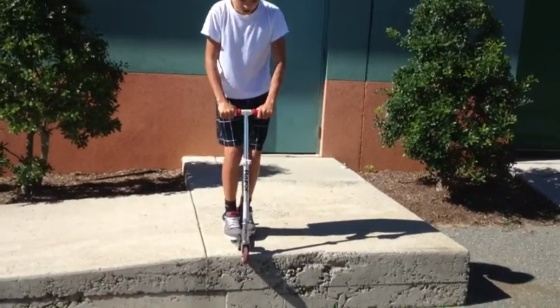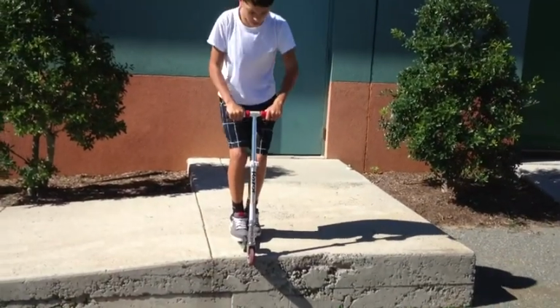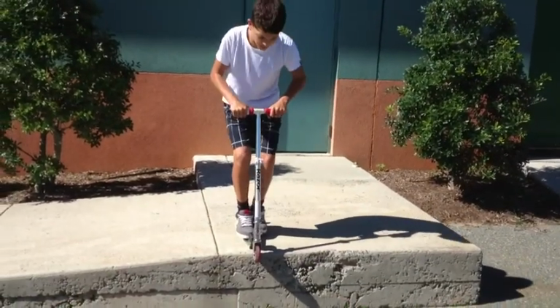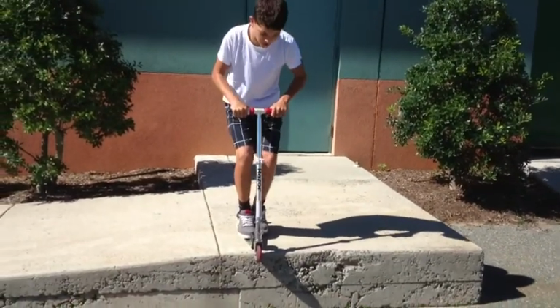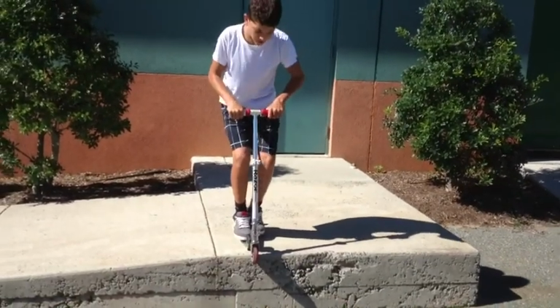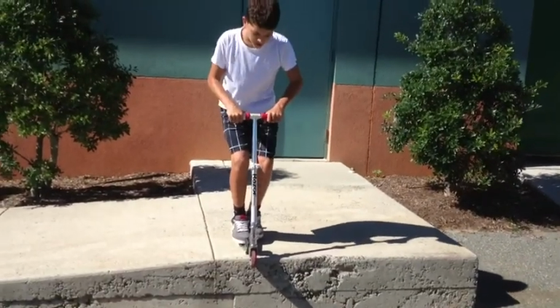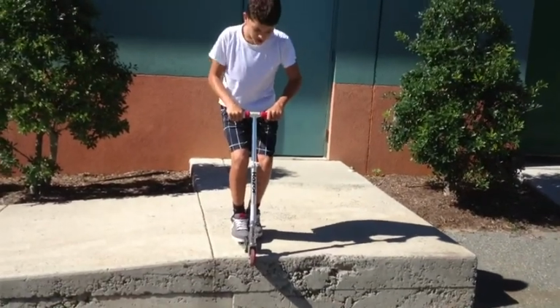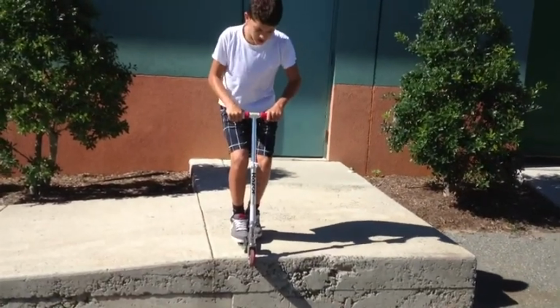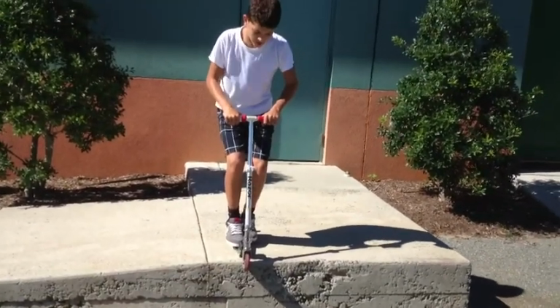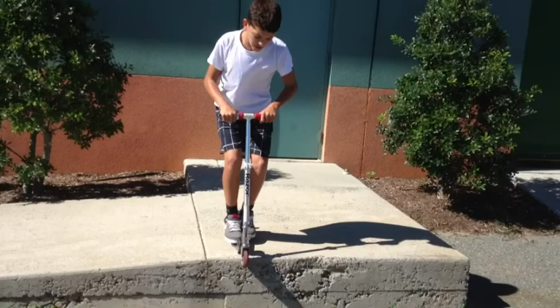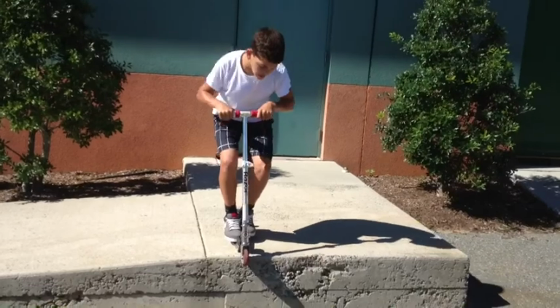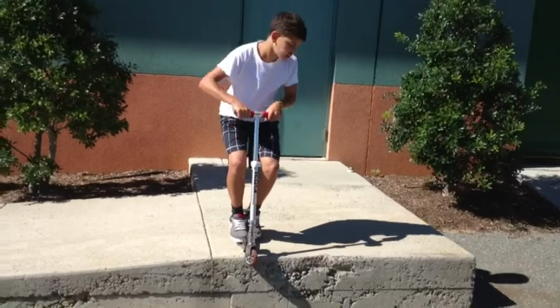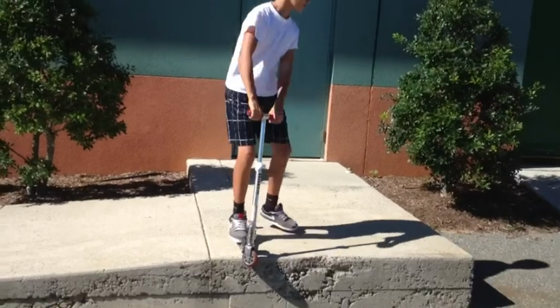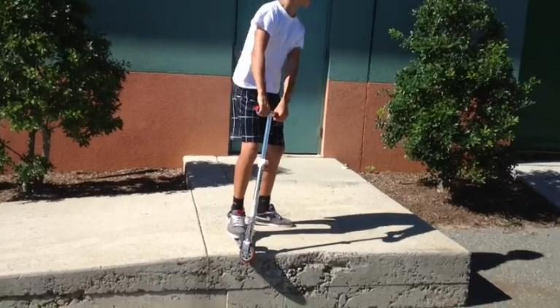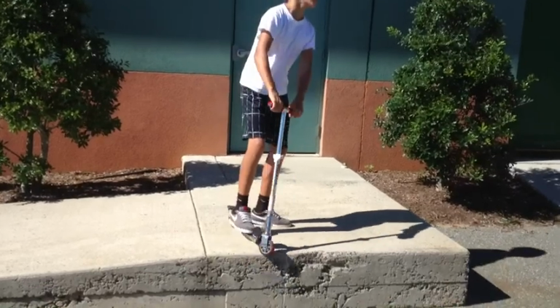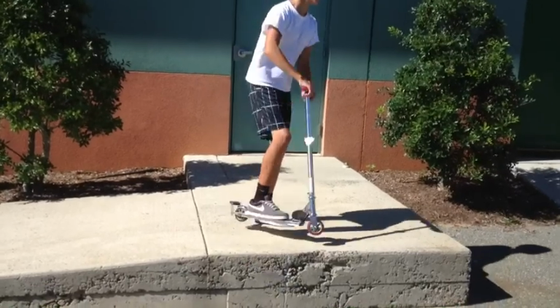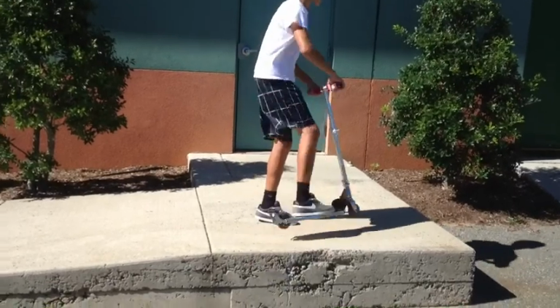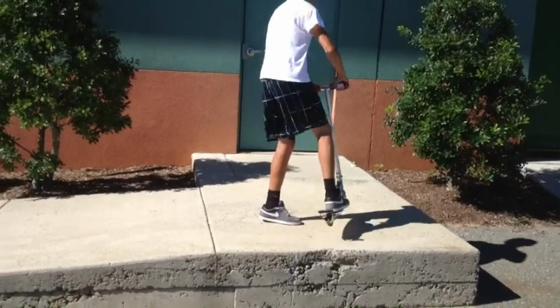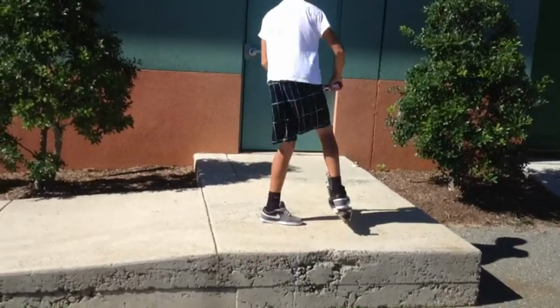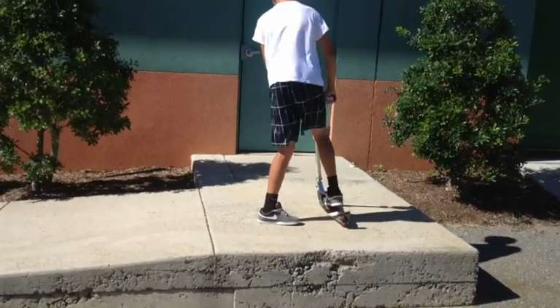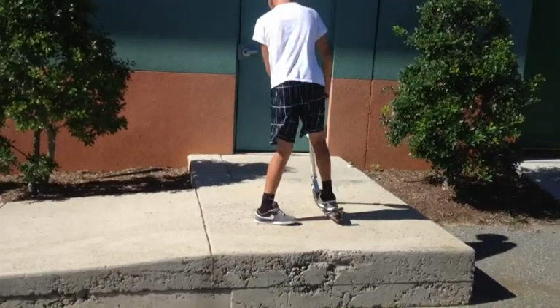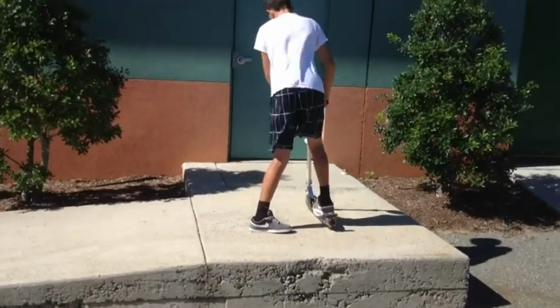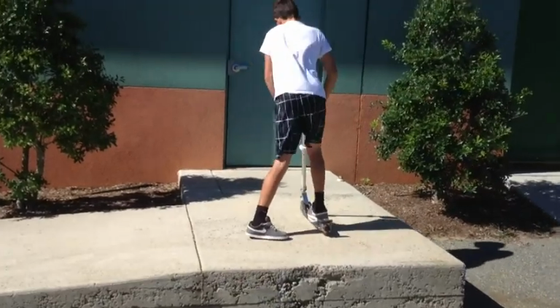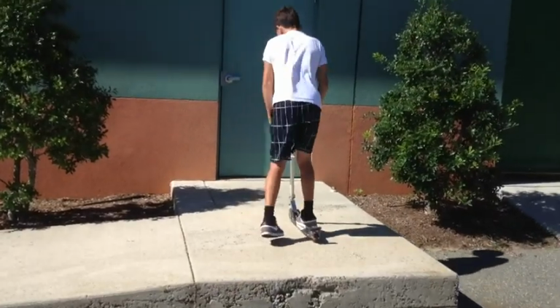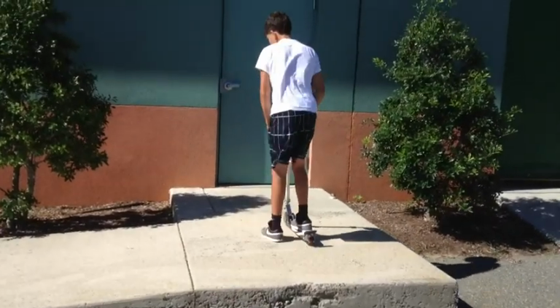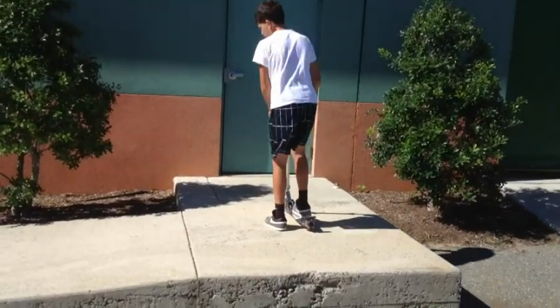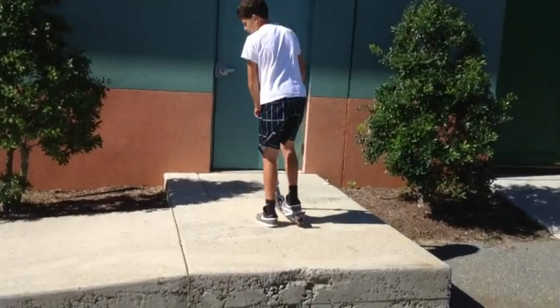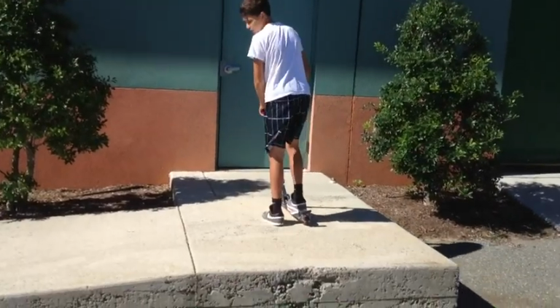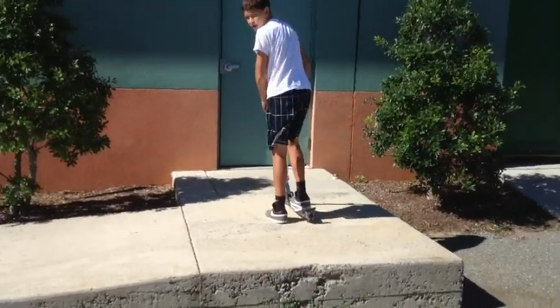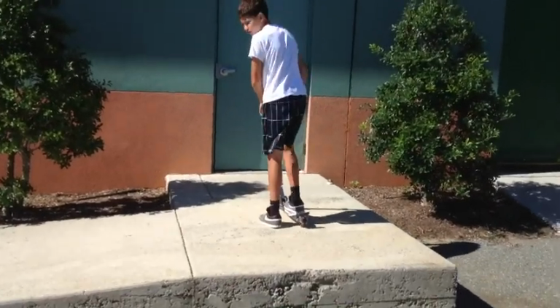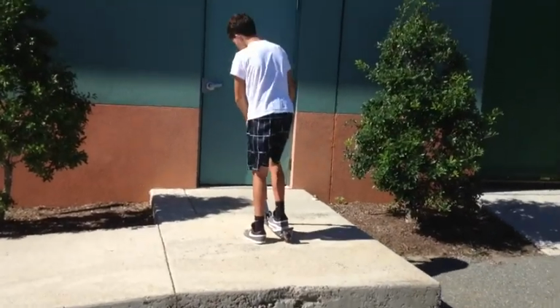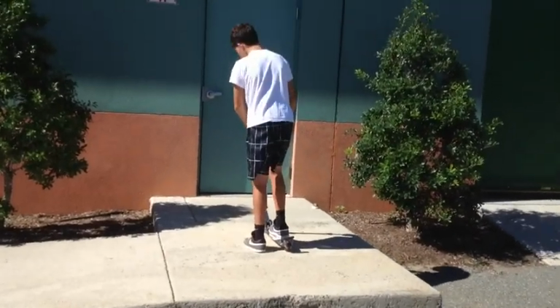And now here comes step two. You're going to bend down, you're going to get ready to 180. That's step two — once you learn how to do the 180.